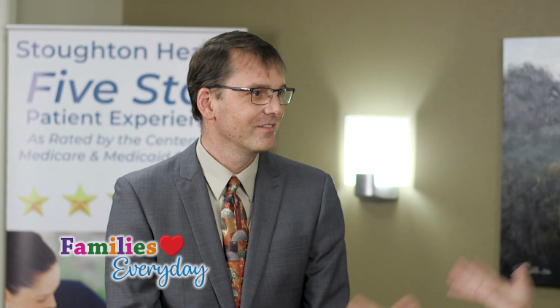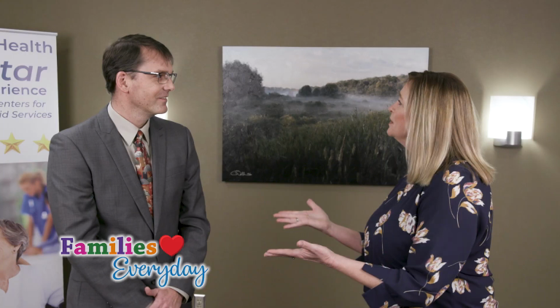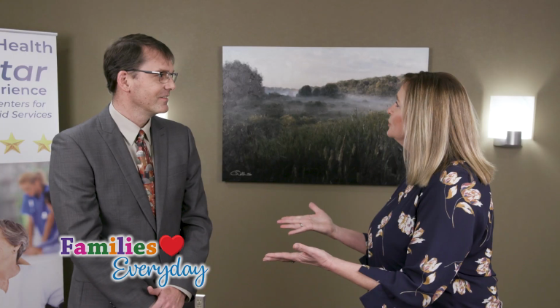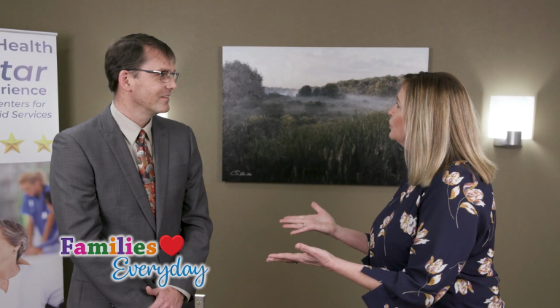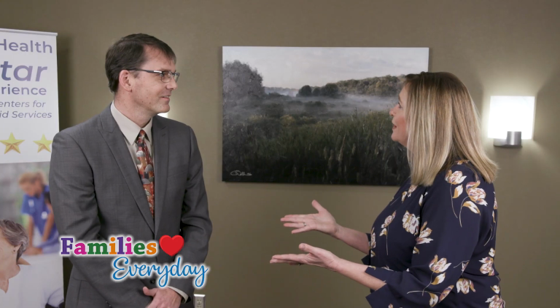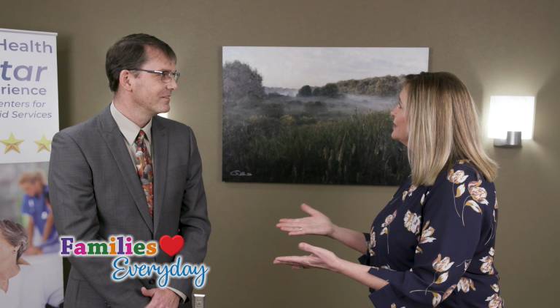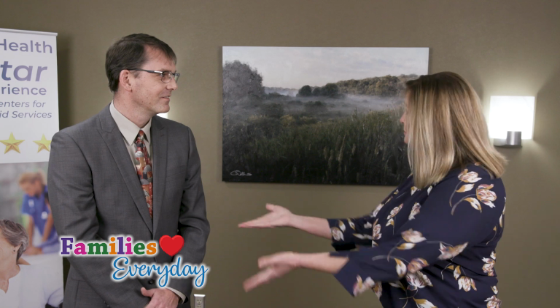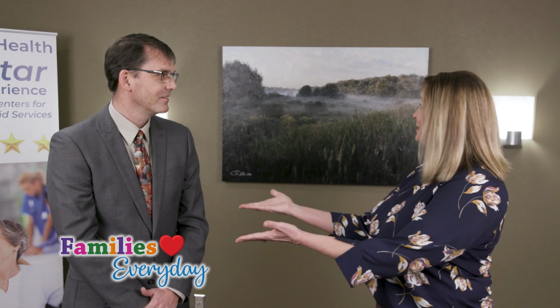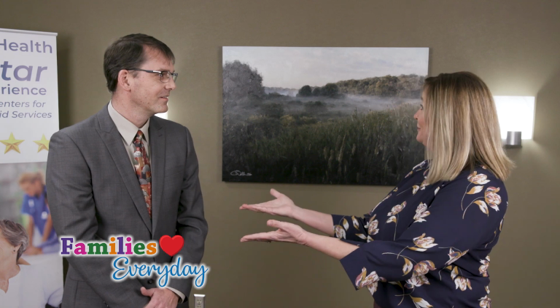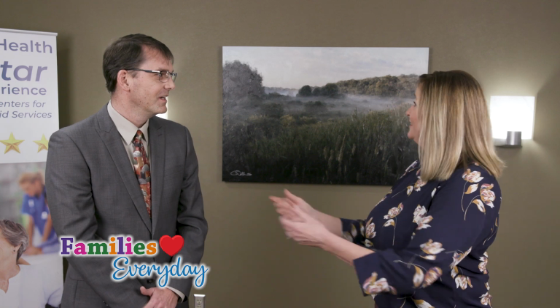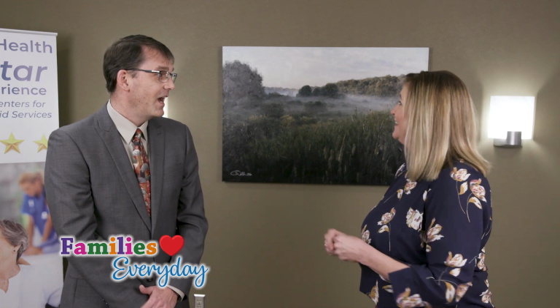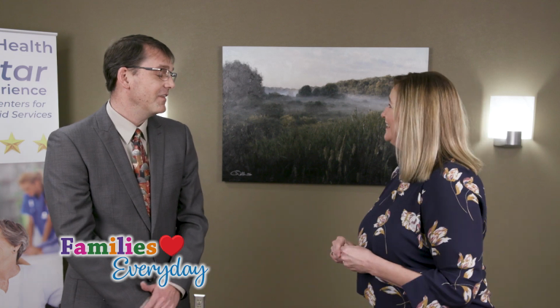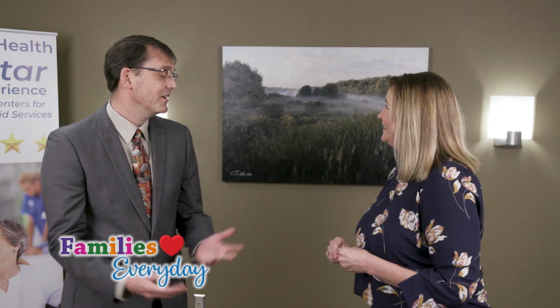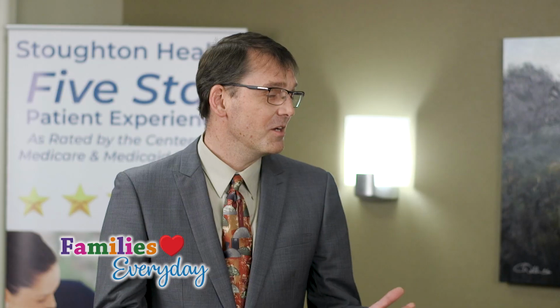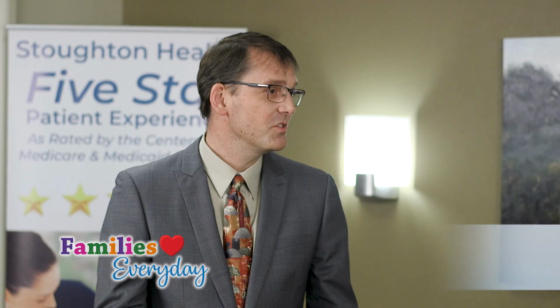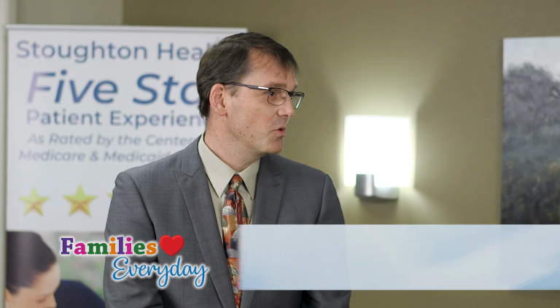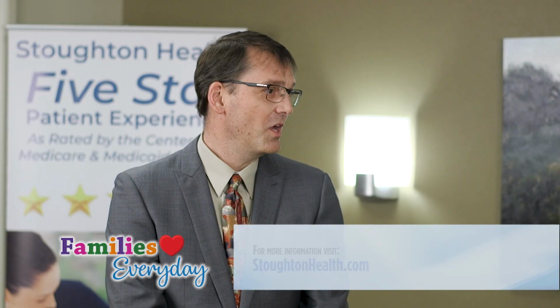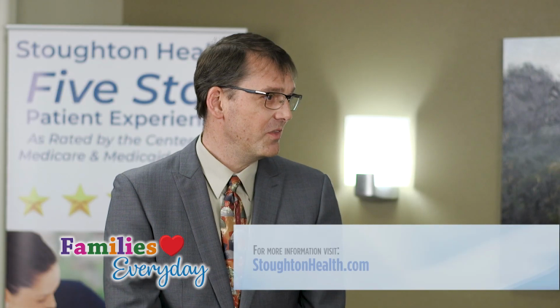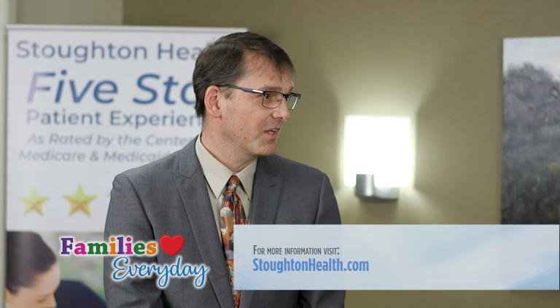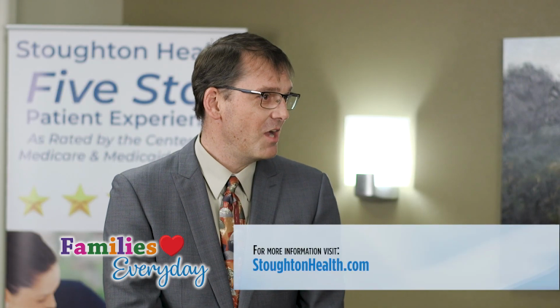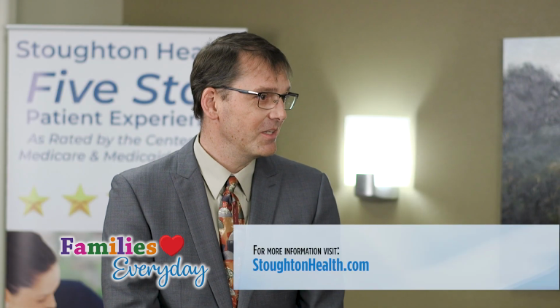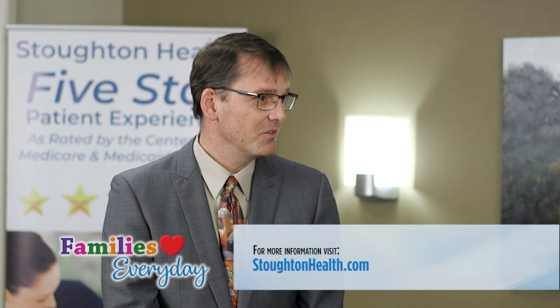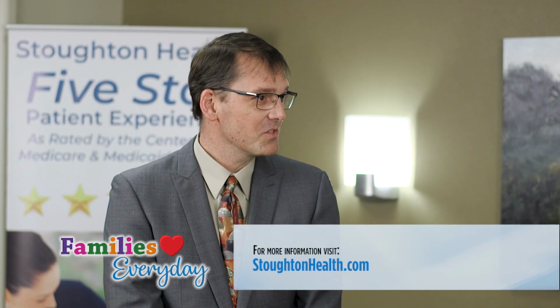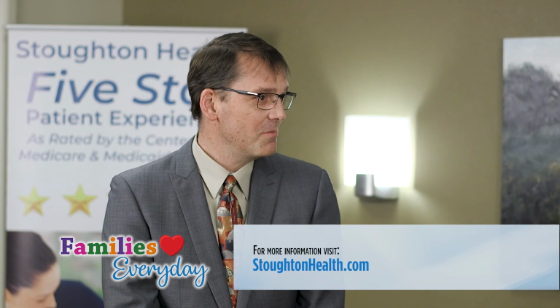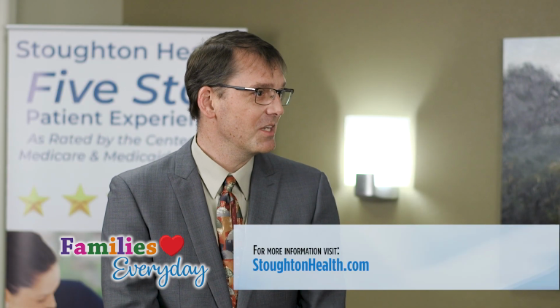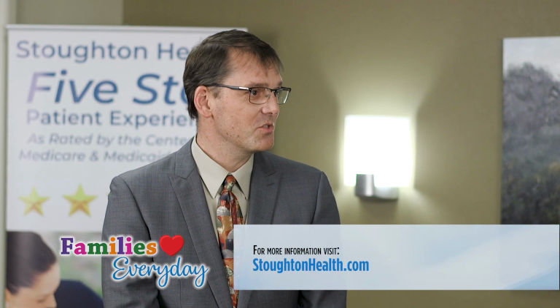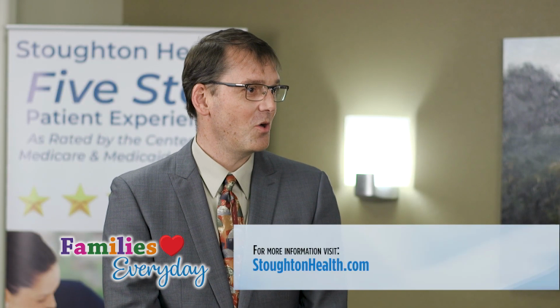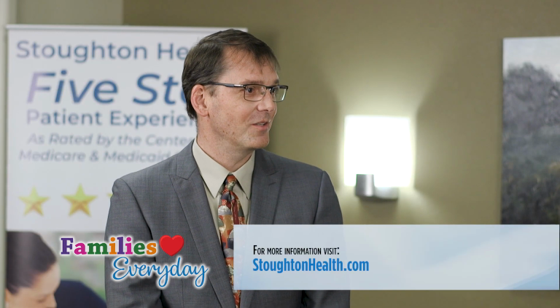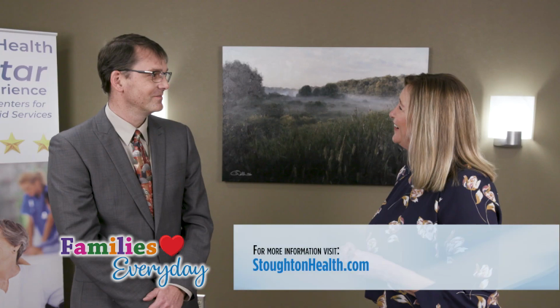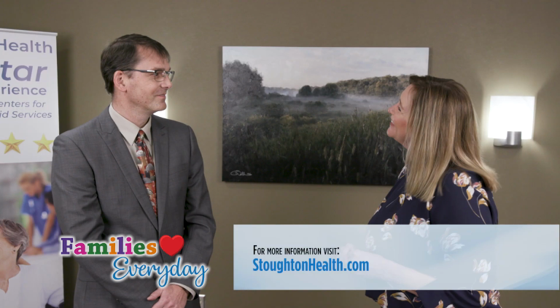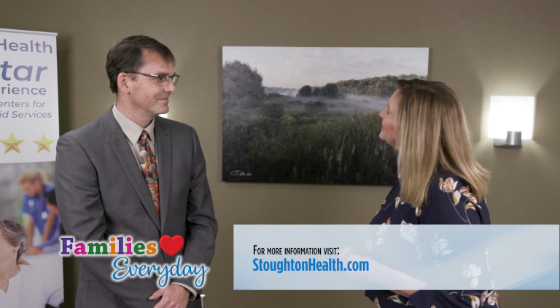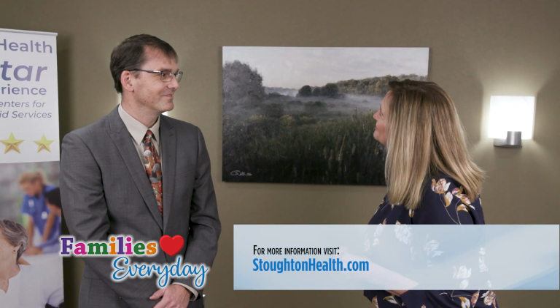How can people learn more about this and meet you? They can come to stoughtonhealth.com and look us up and give us a call. All right, thank you.